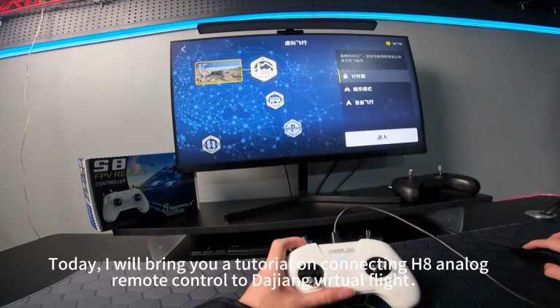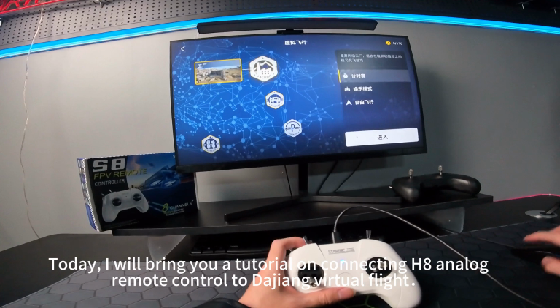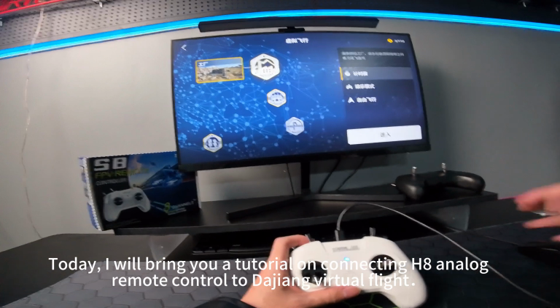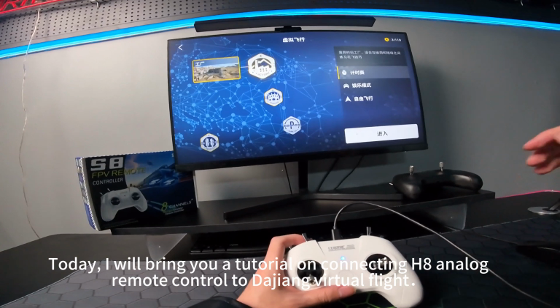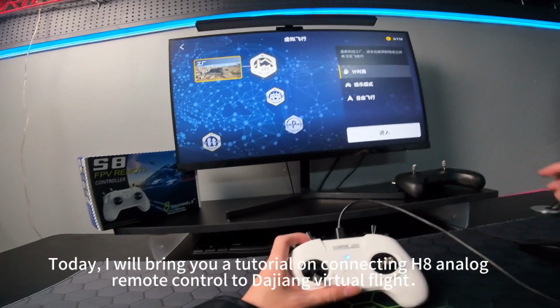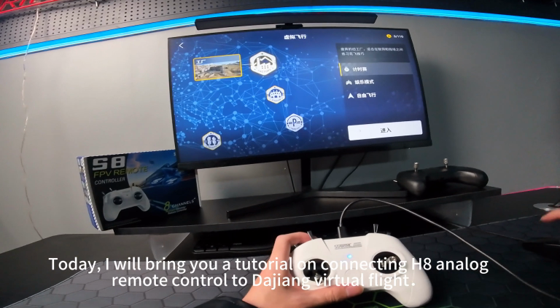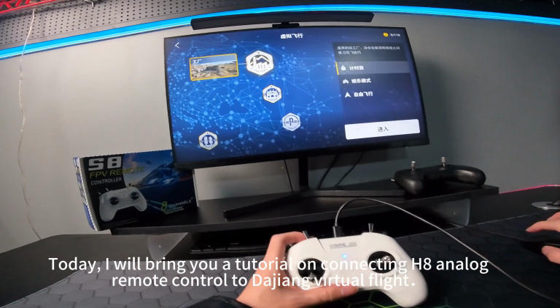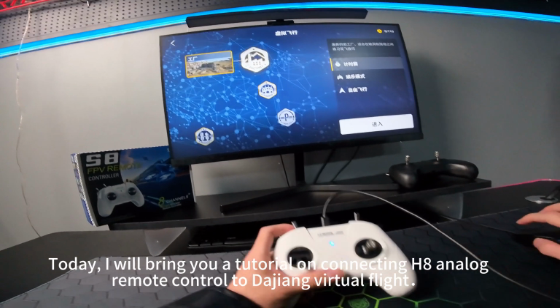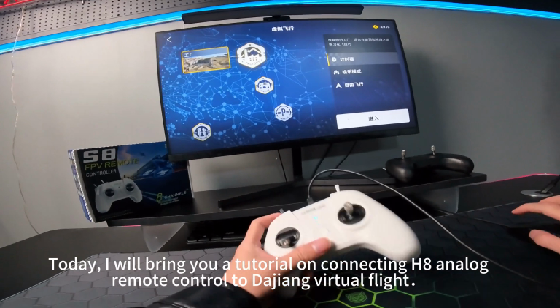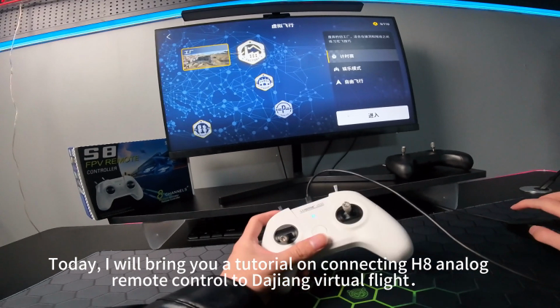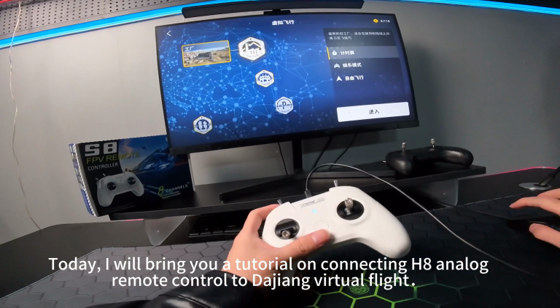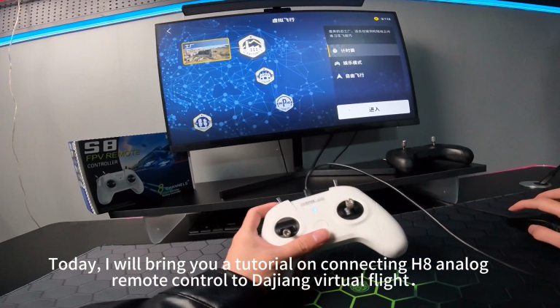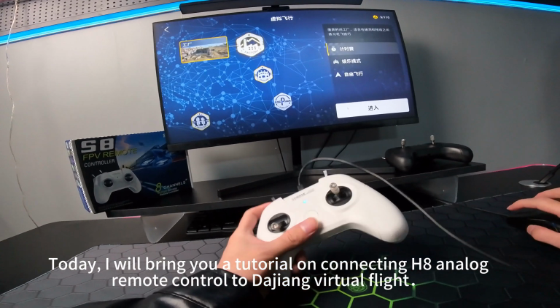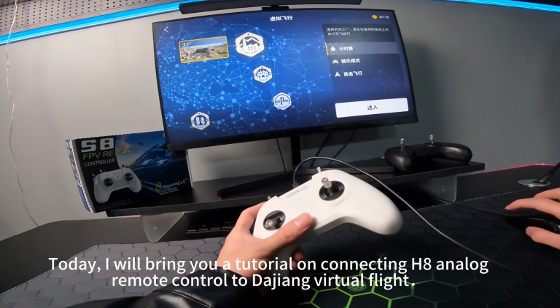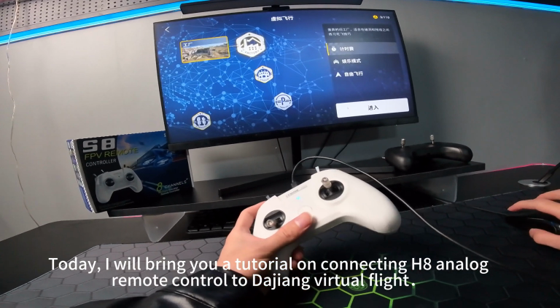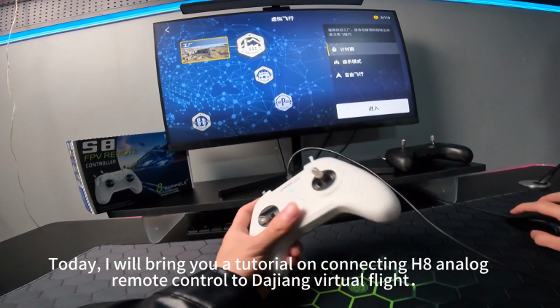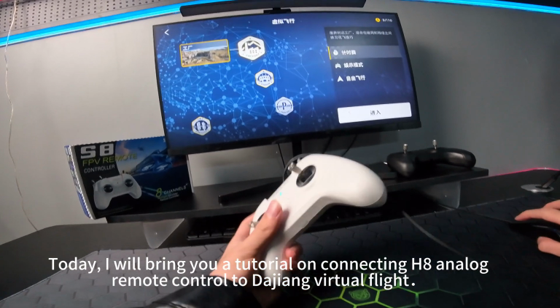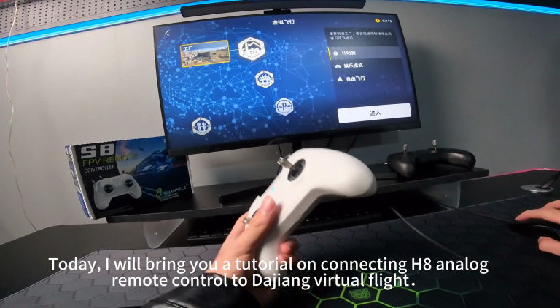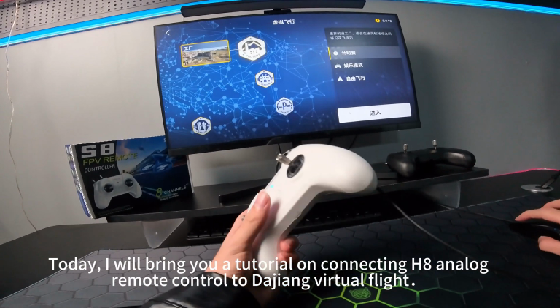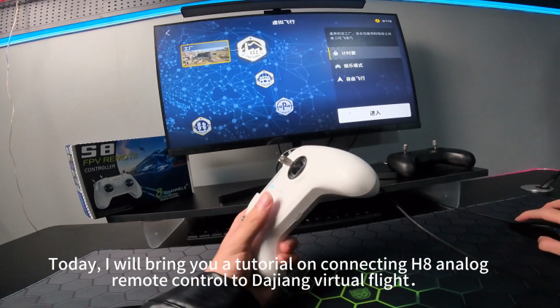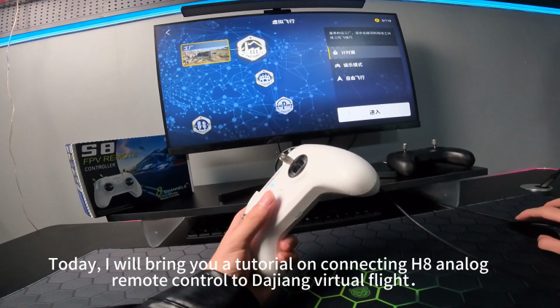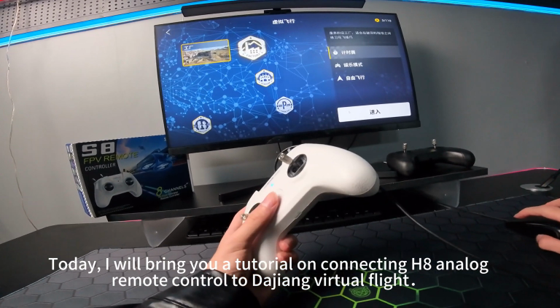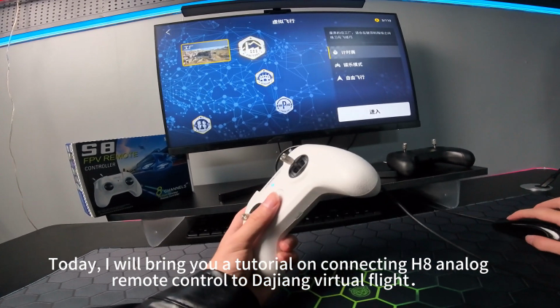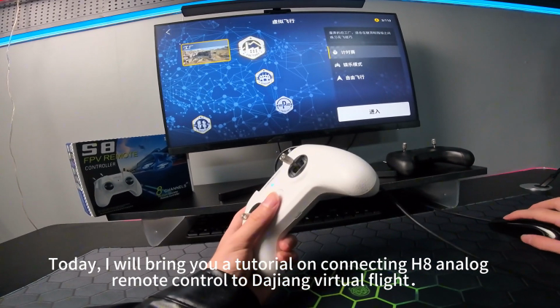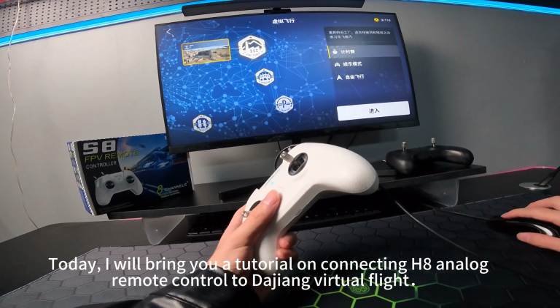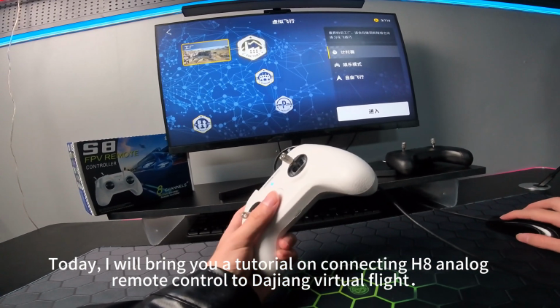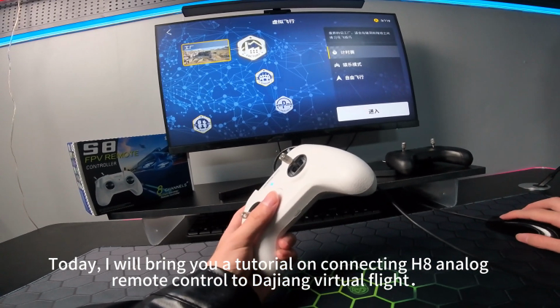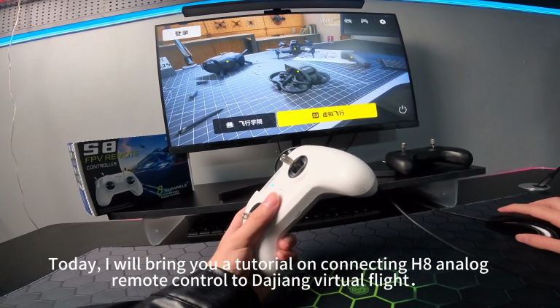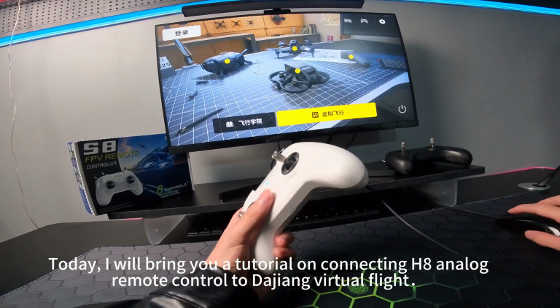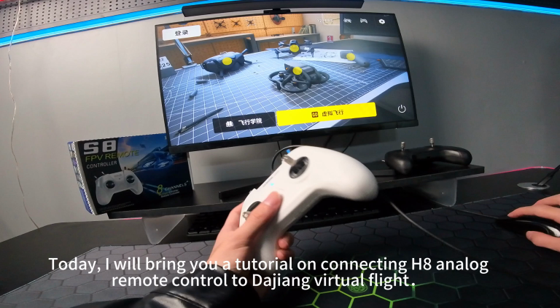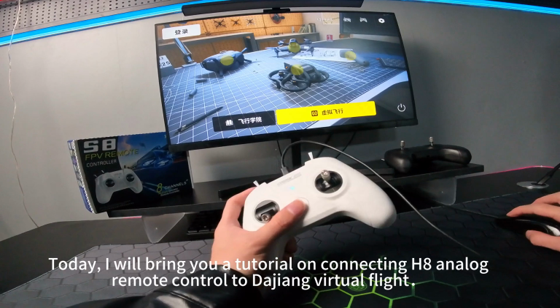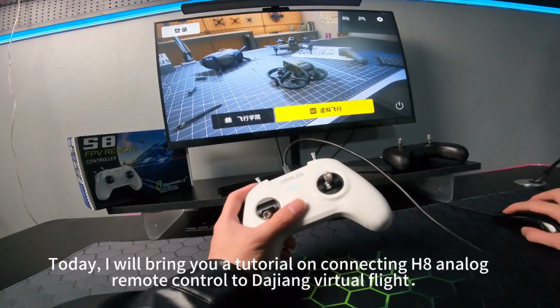Today I will bring you a tutorial on connecting H8 Analog Remote Control to Dajang Virtual Flight.